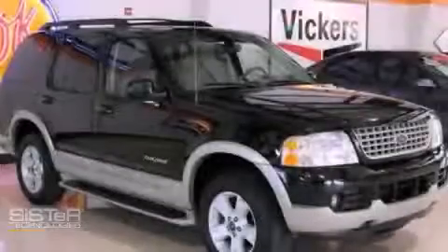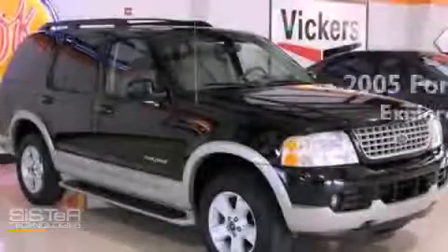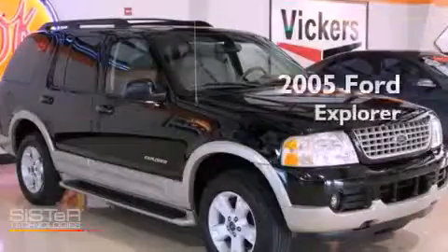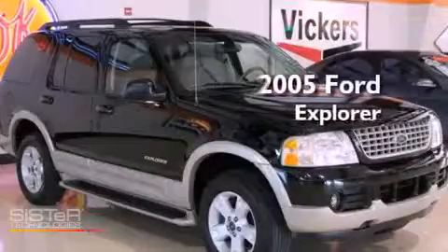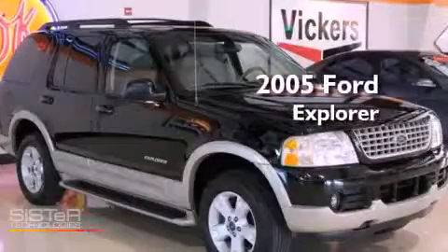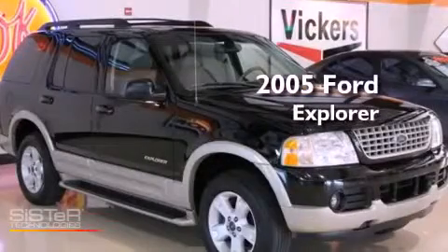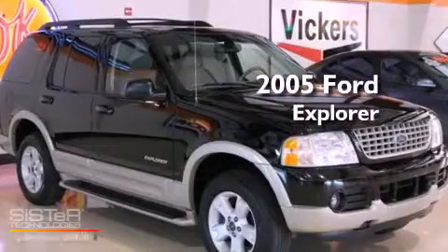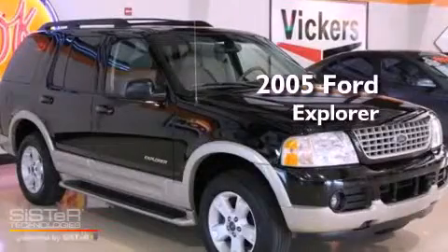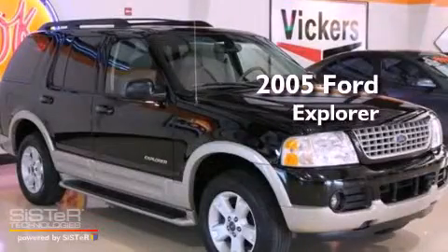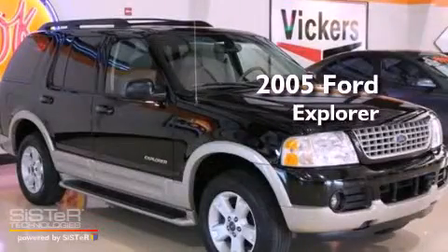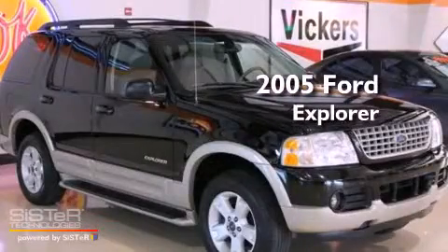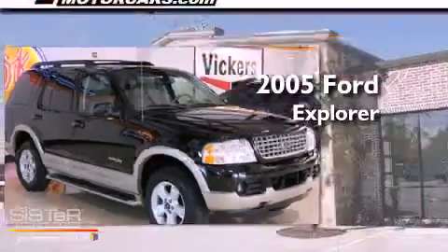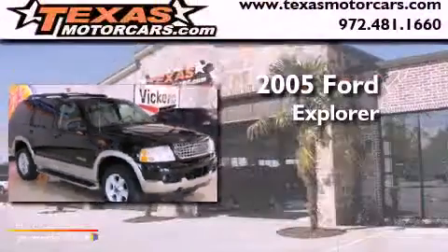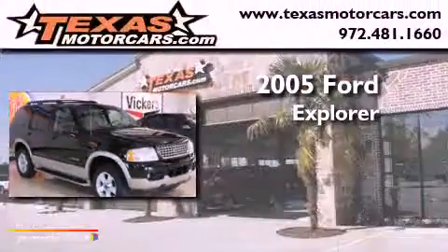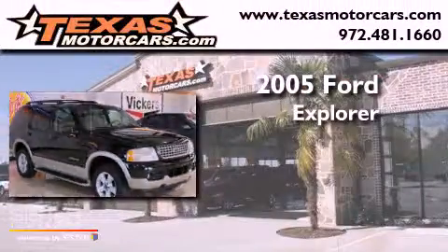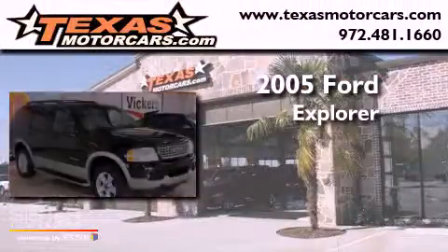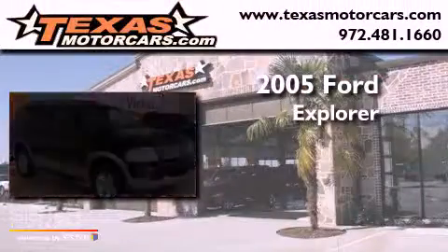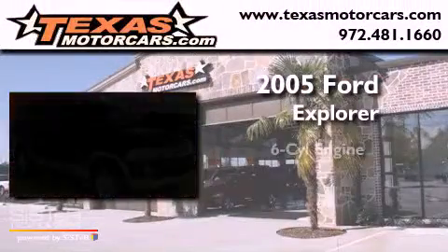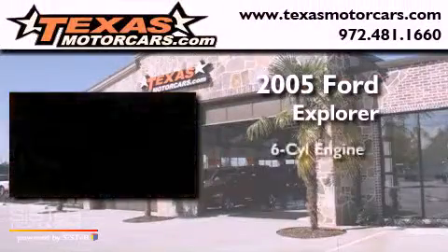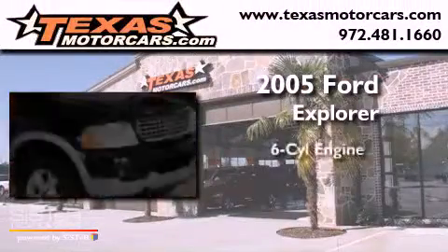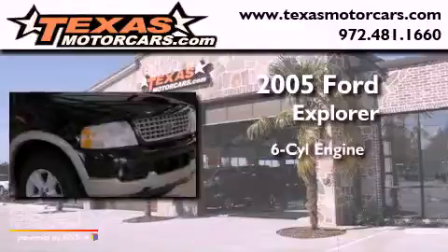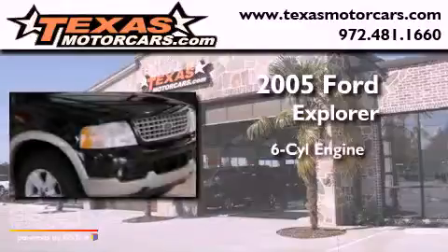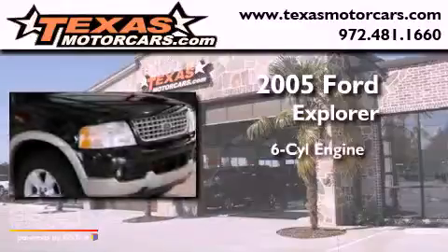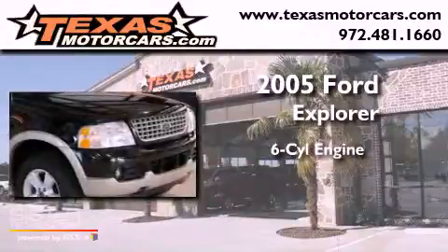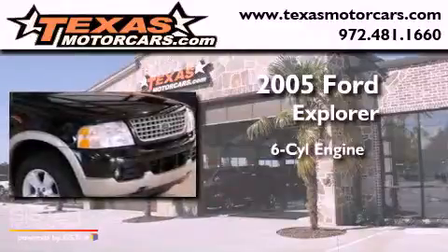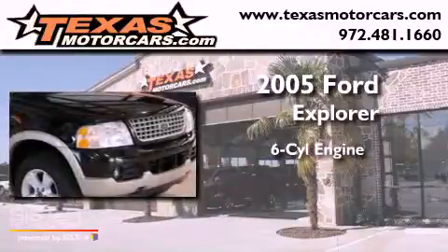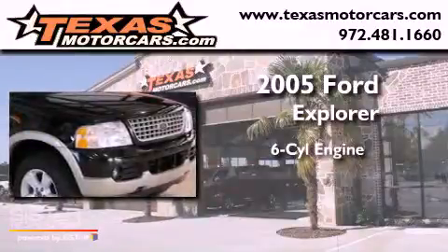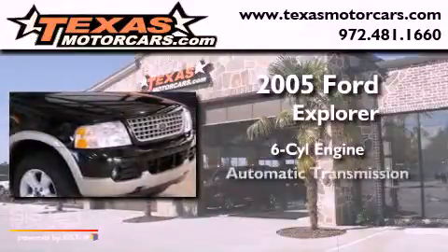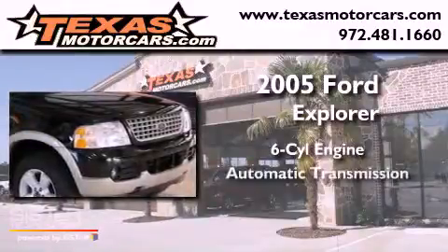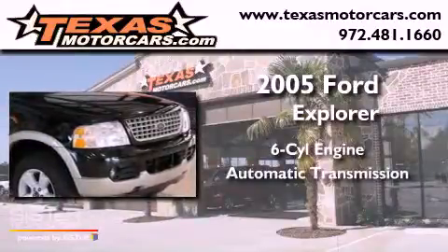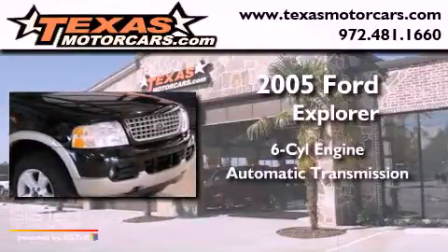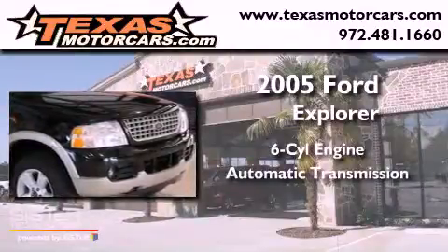This is a 2005 Ford Explorer. It features a six-cylinder engine and an automatic transmission.